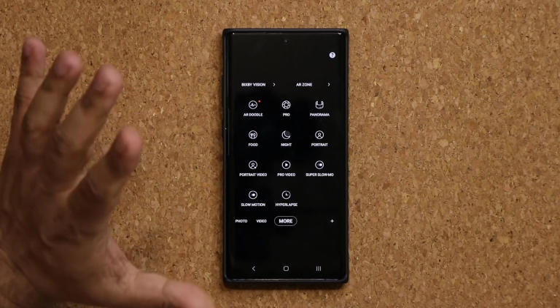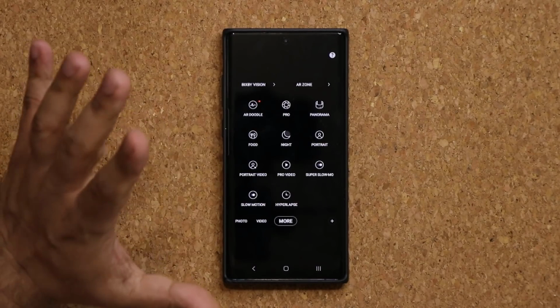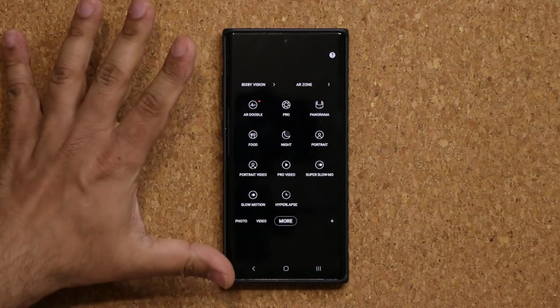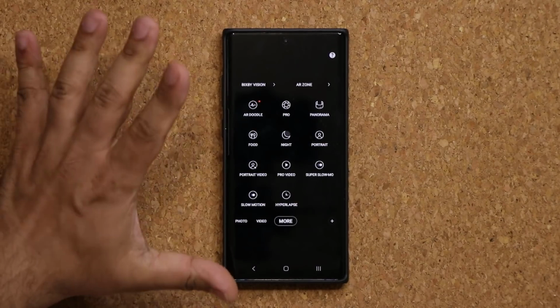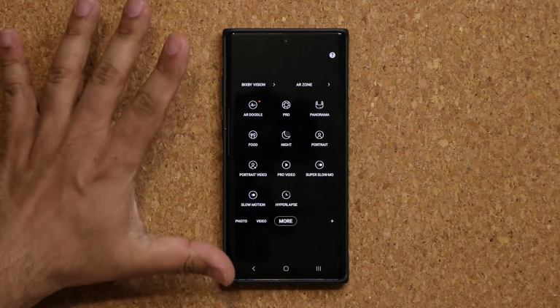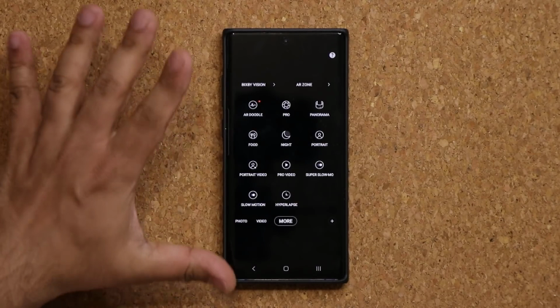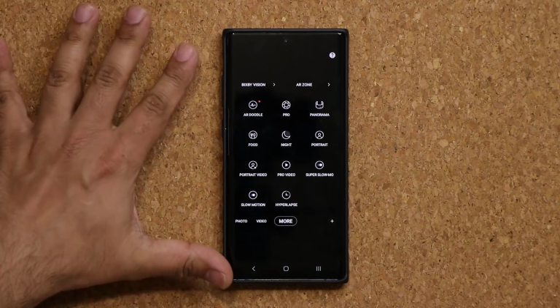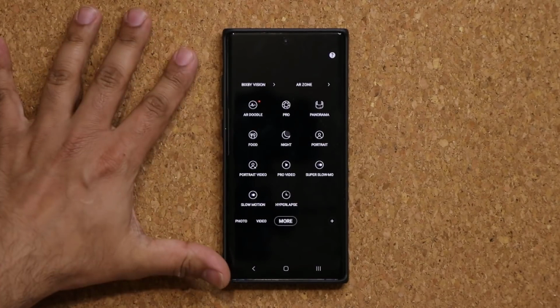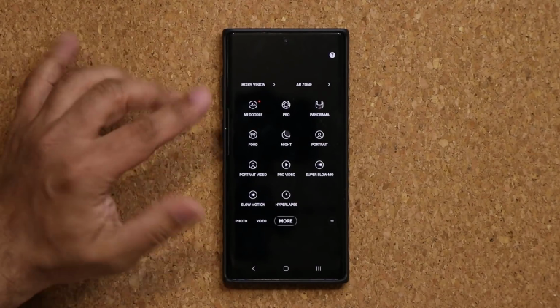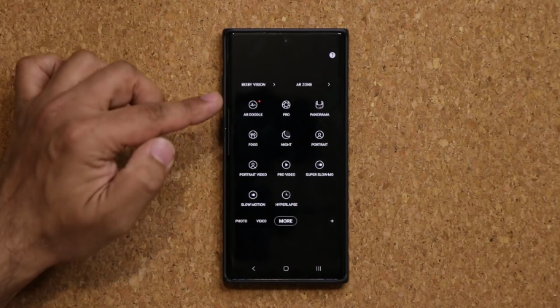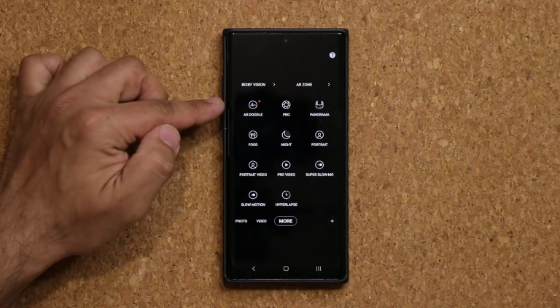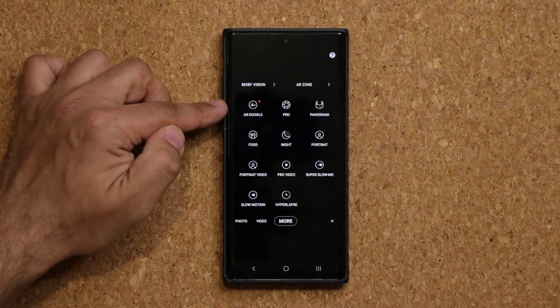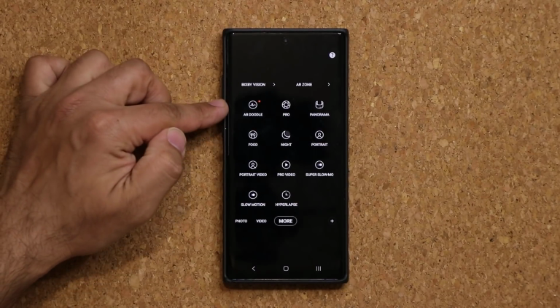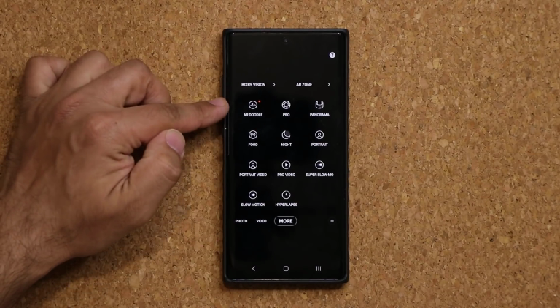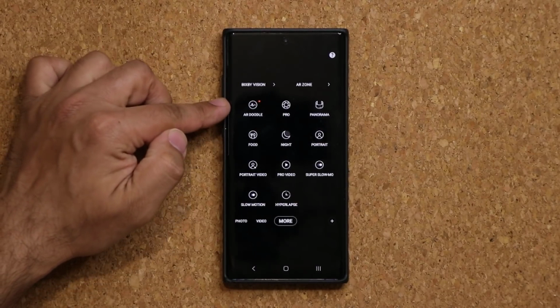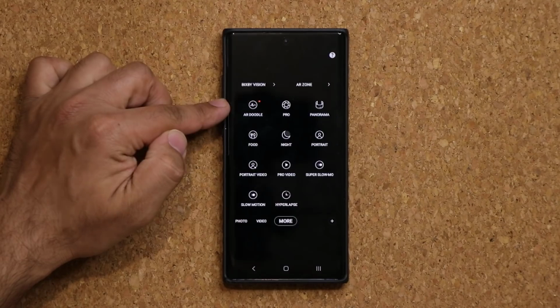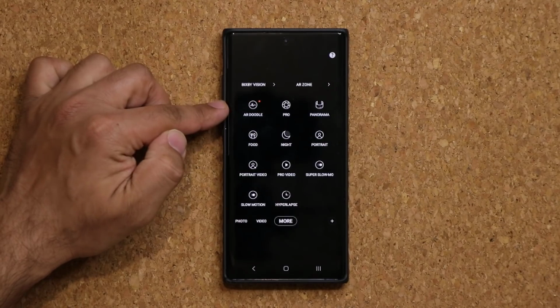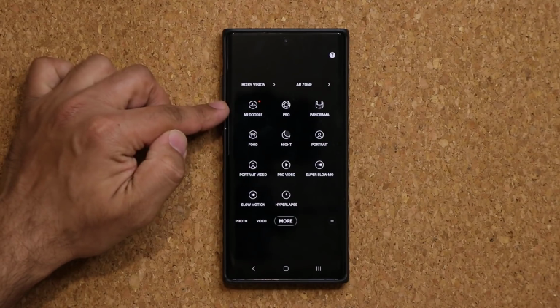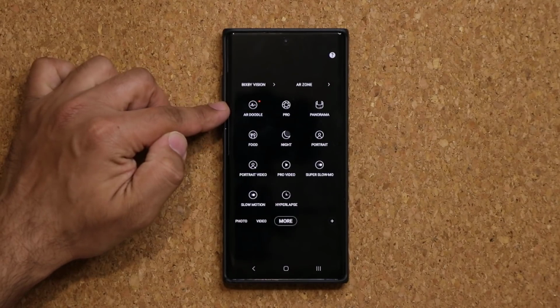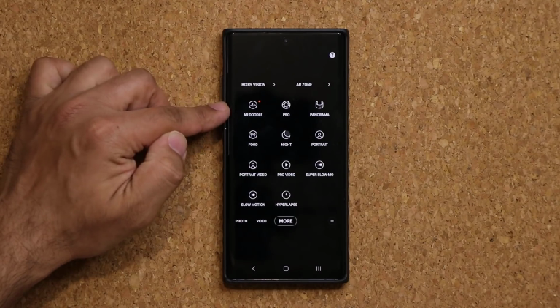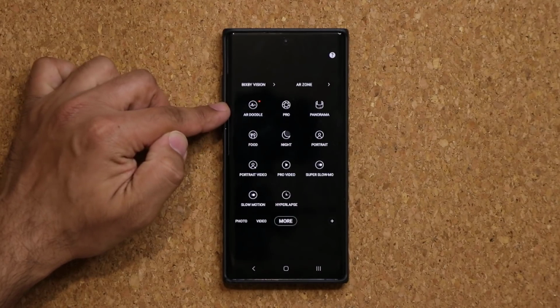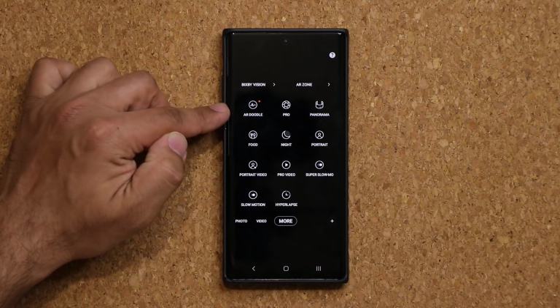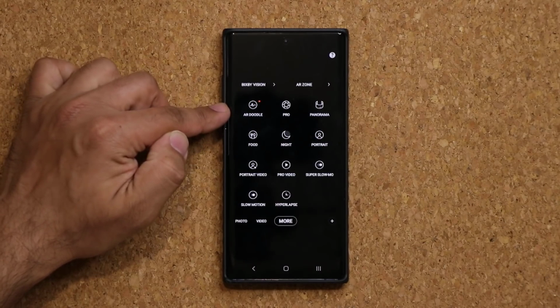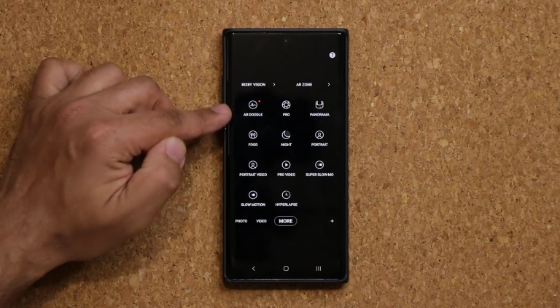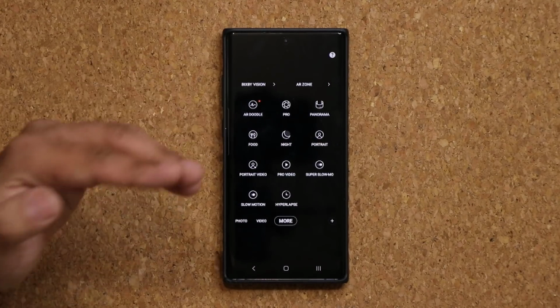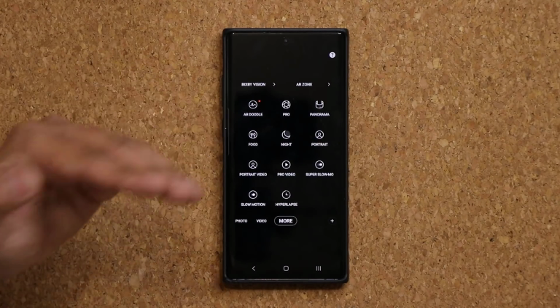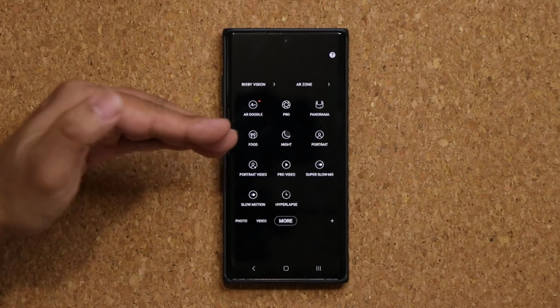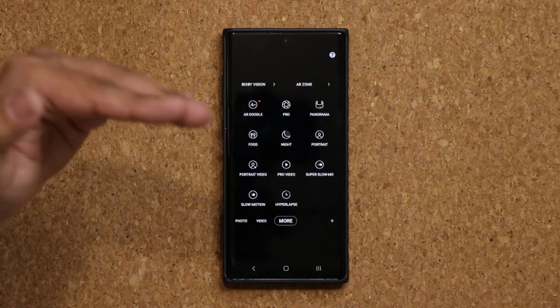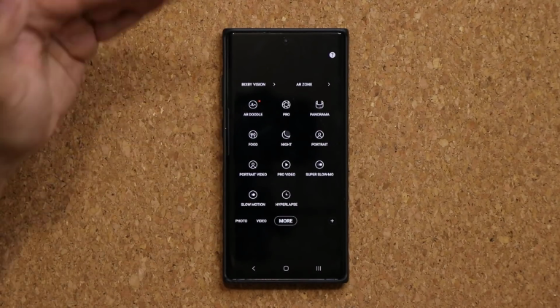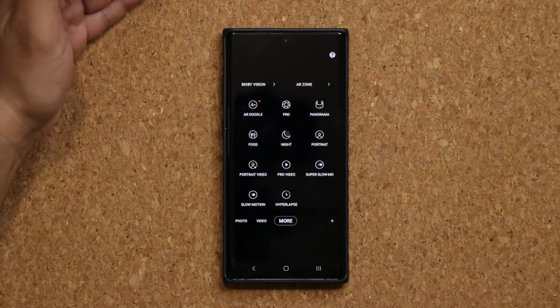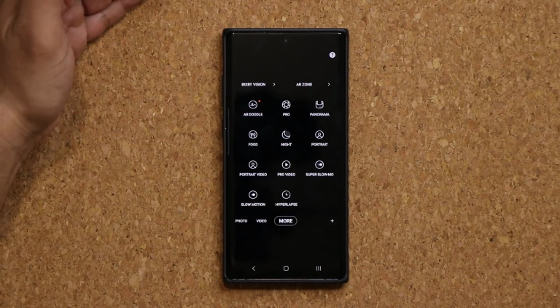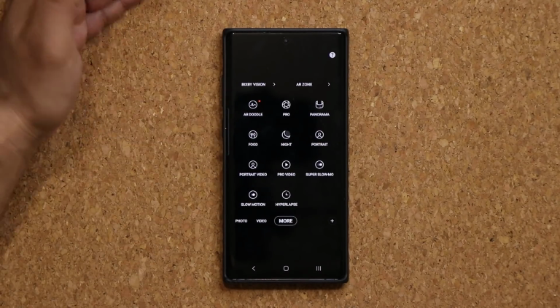So that is great as well, and it looks like we have a brand new AR Doodle functionality with enhancements.